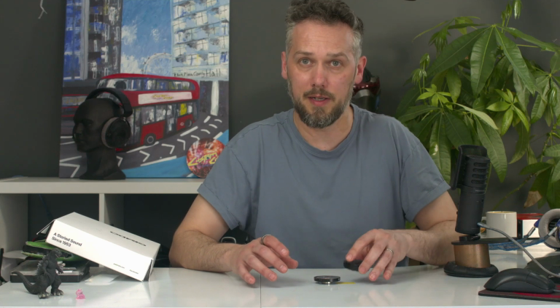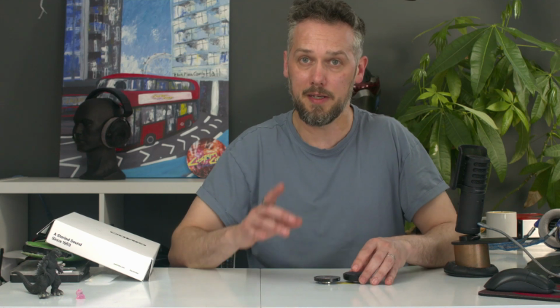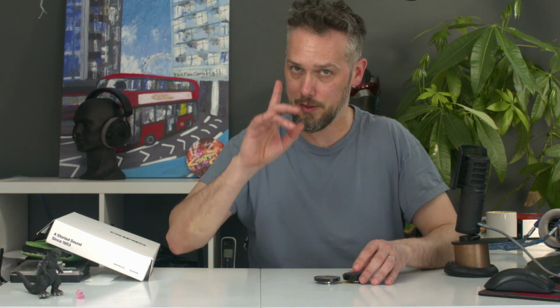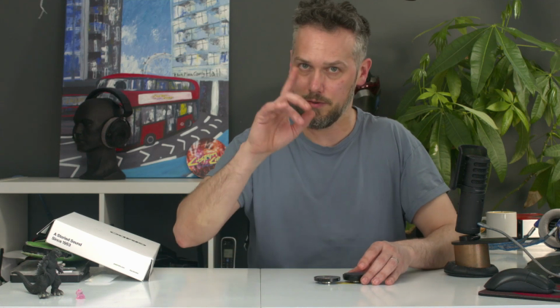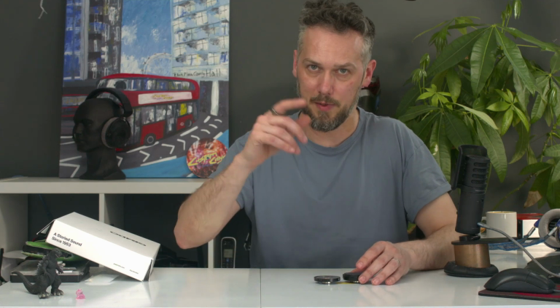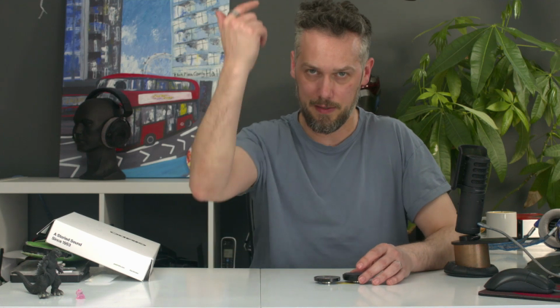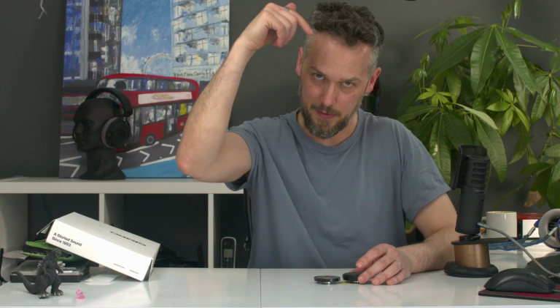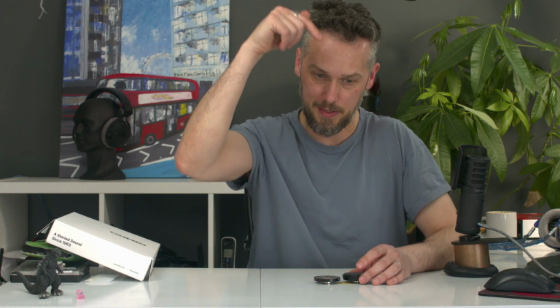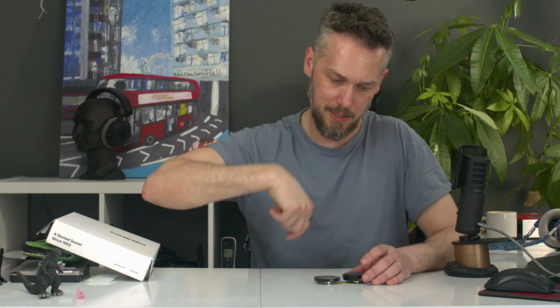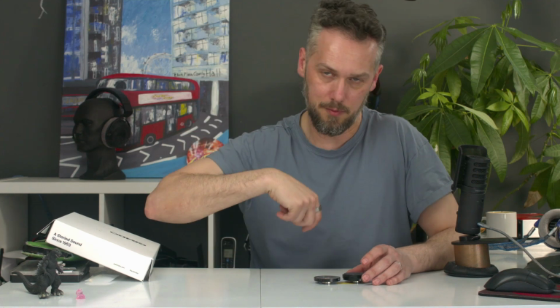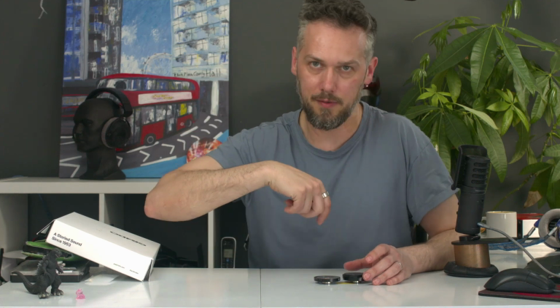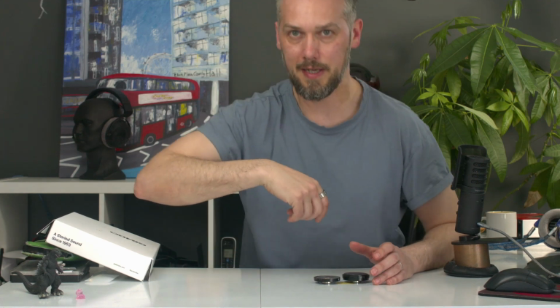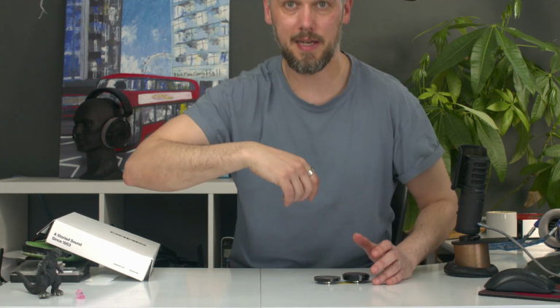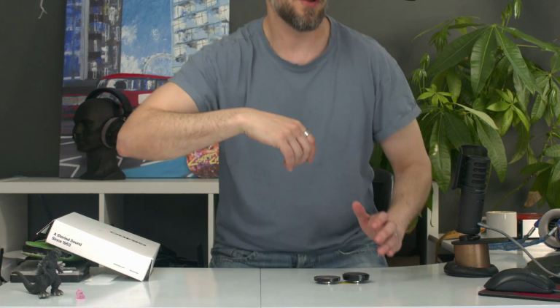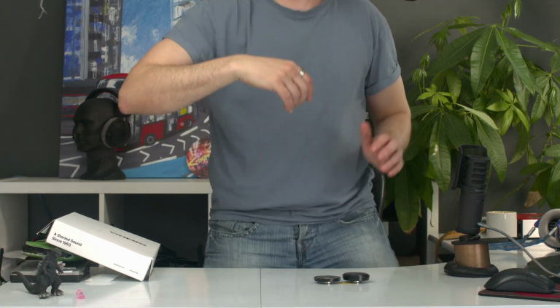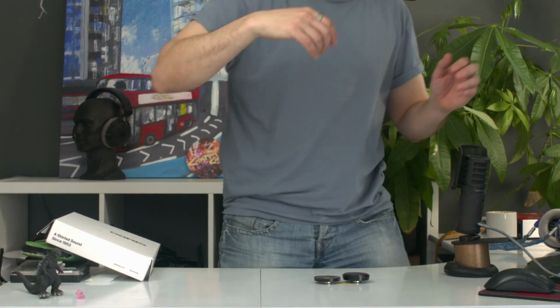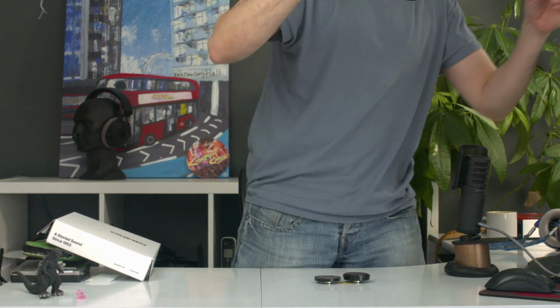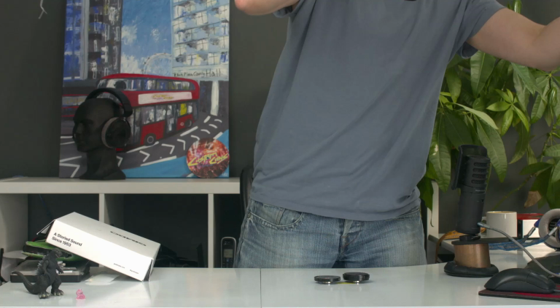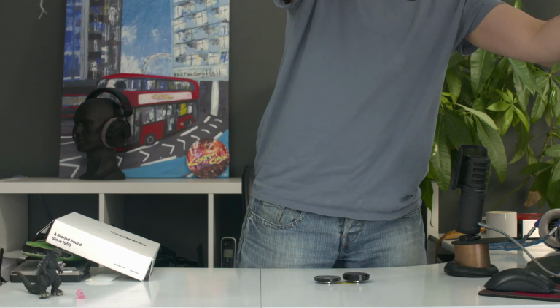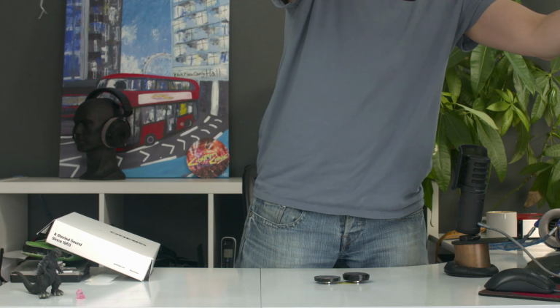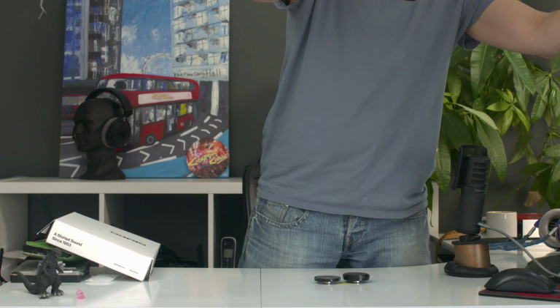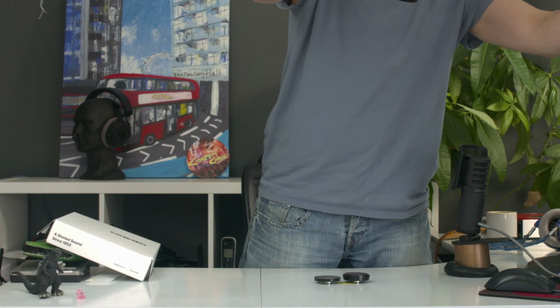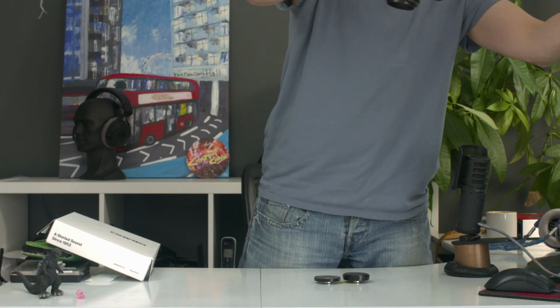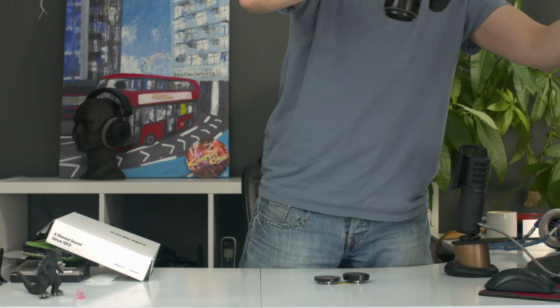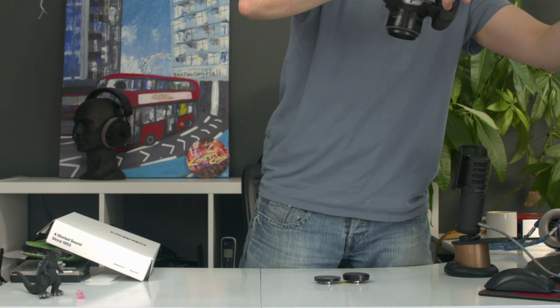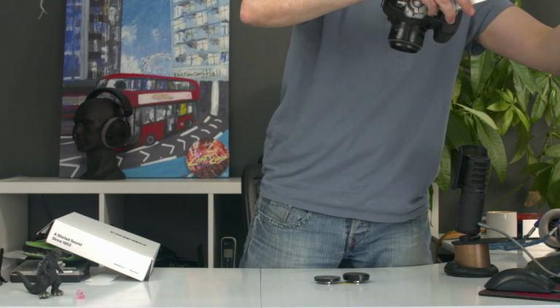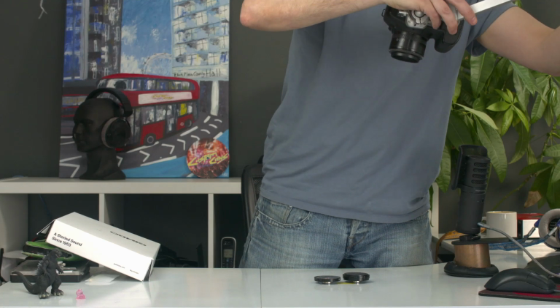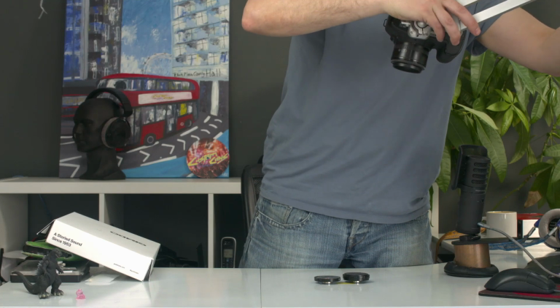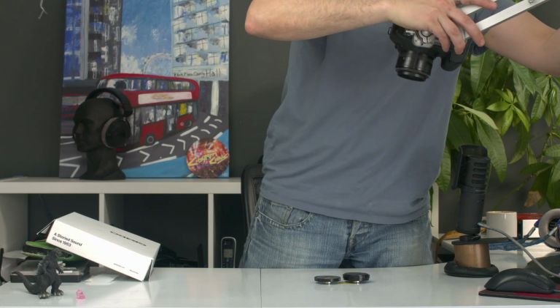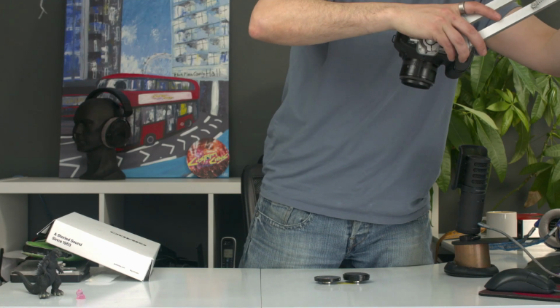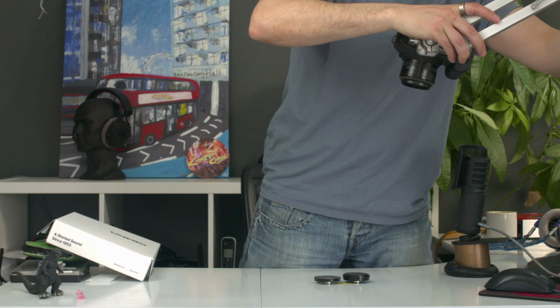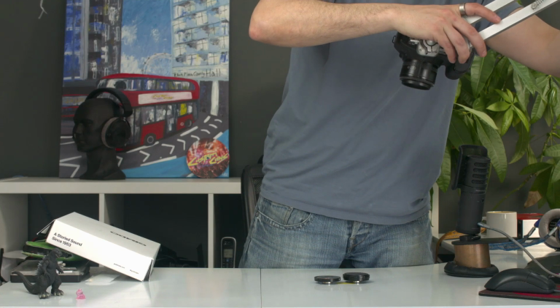Let me just use my fancy new overhead camera arm thing. Let's get in there.